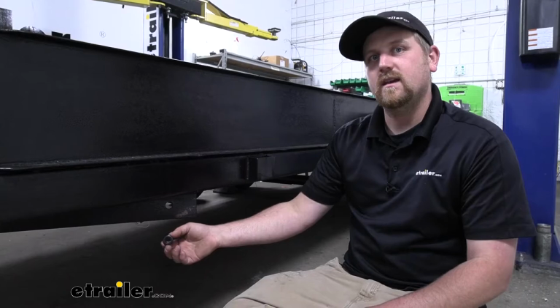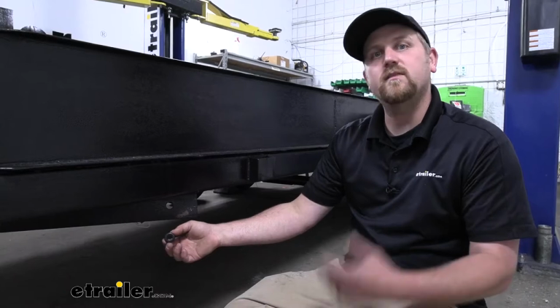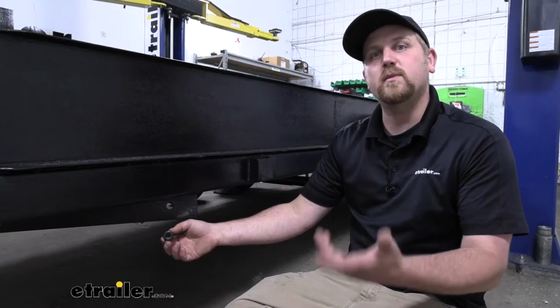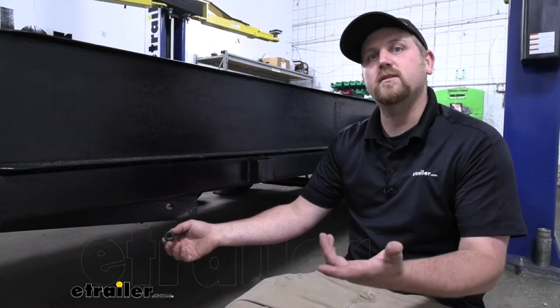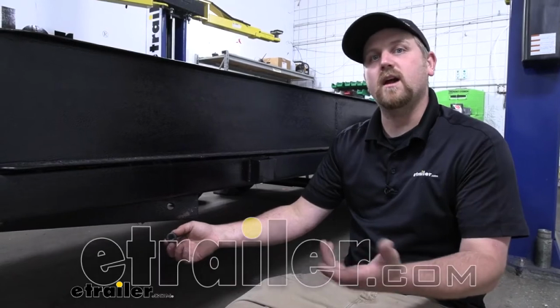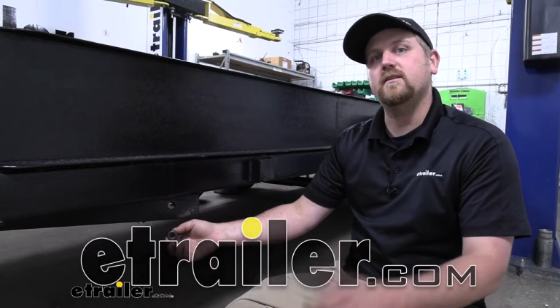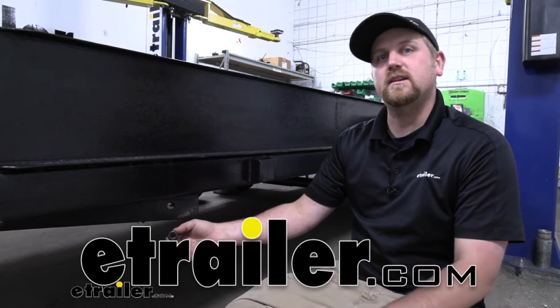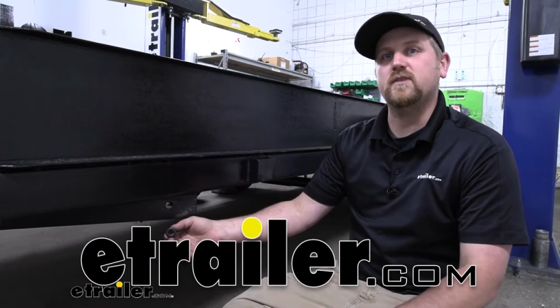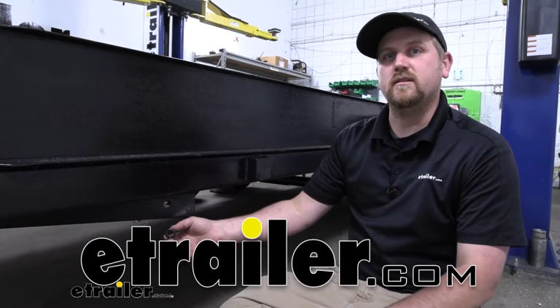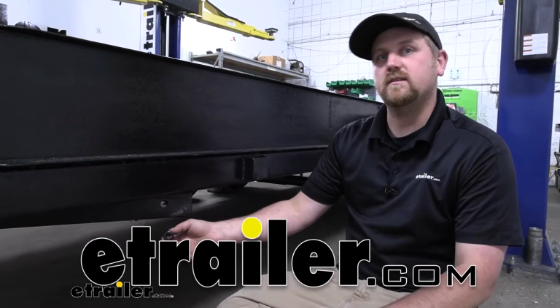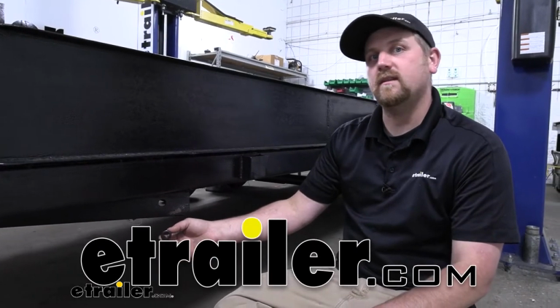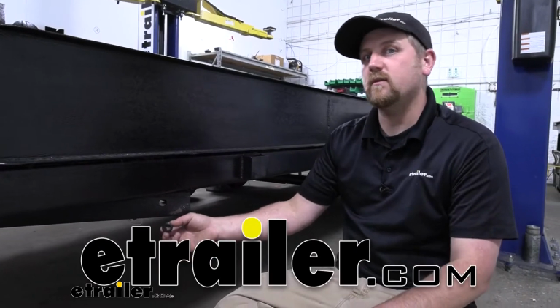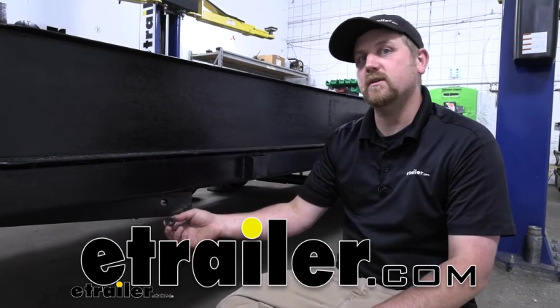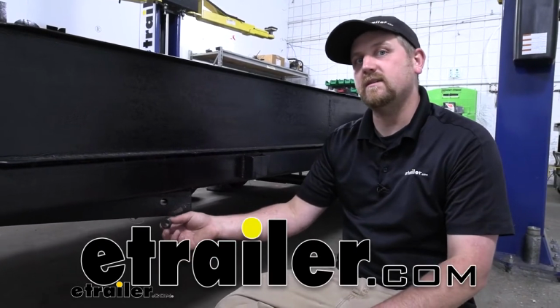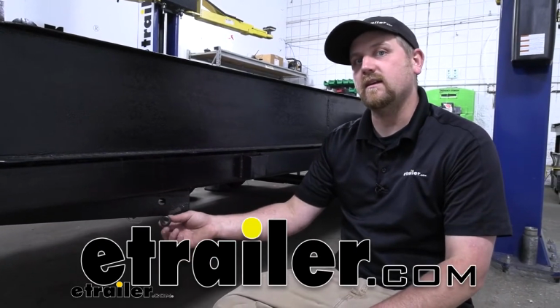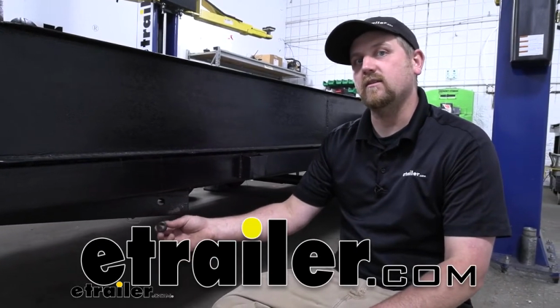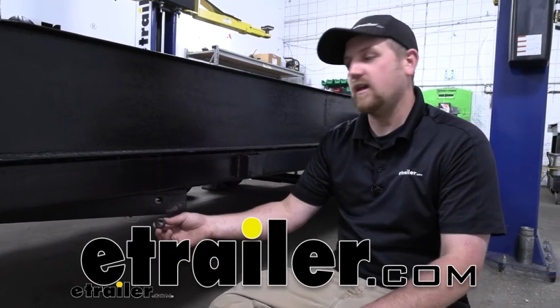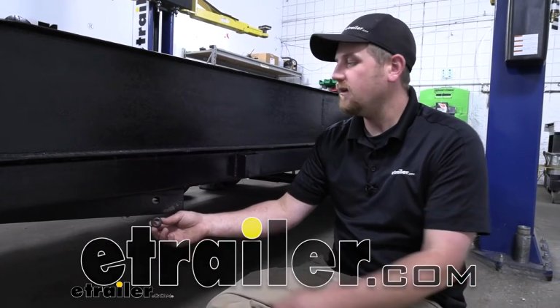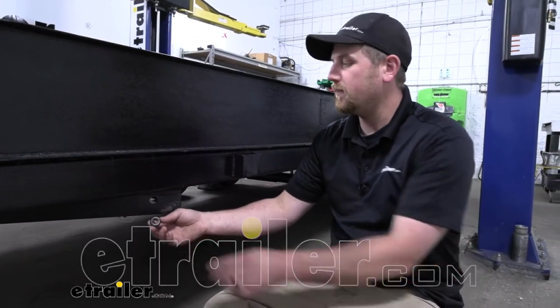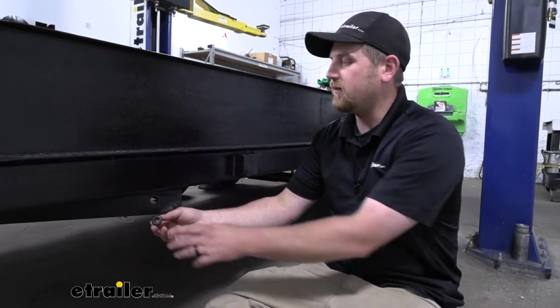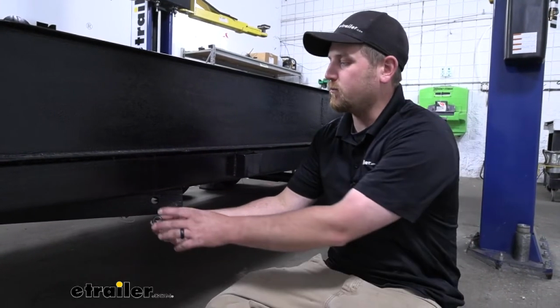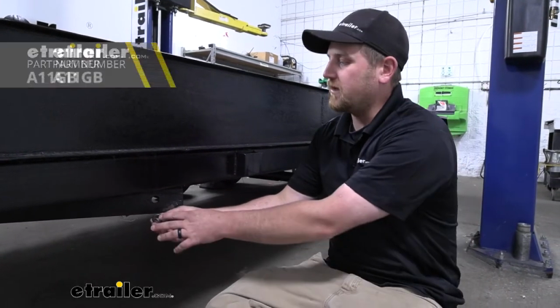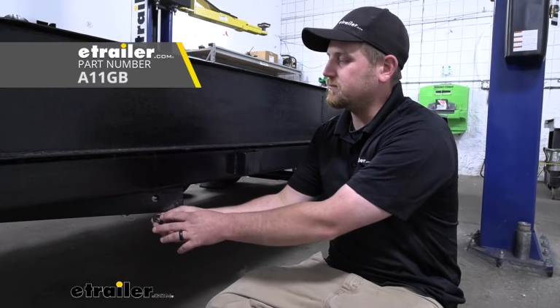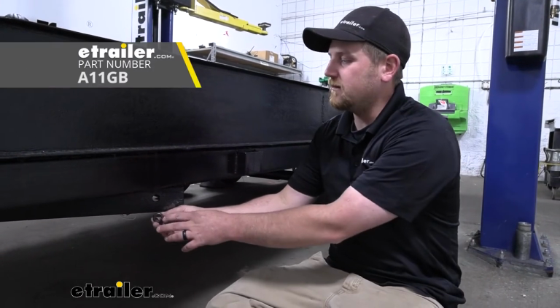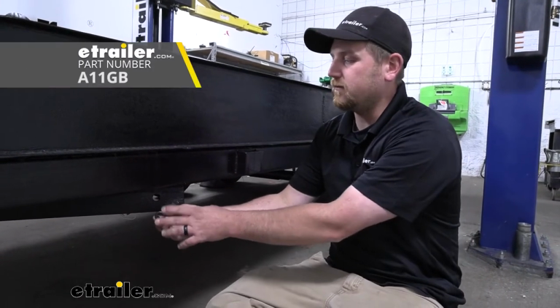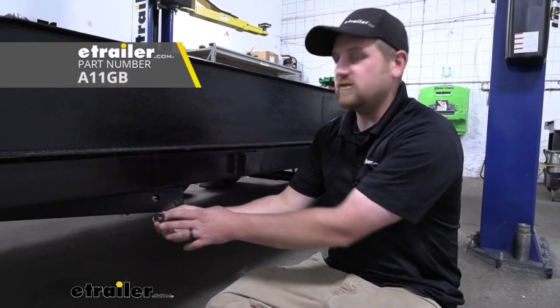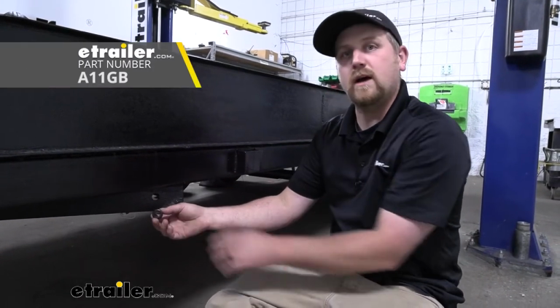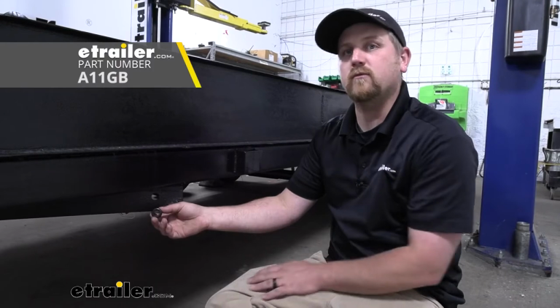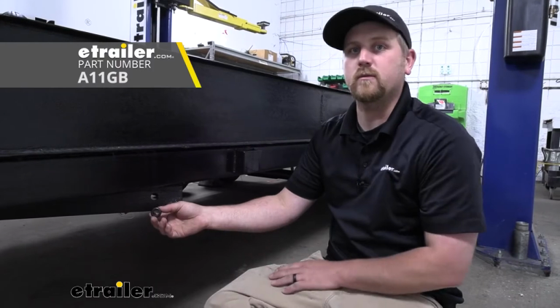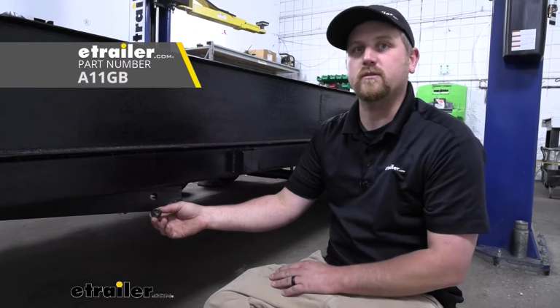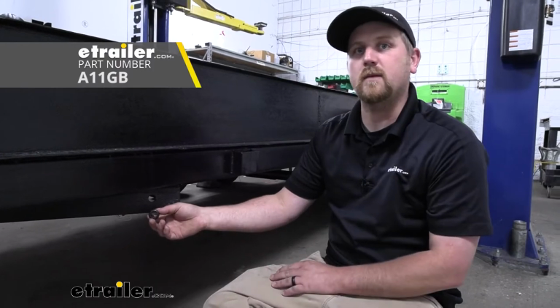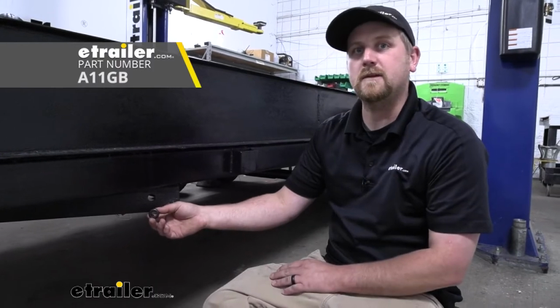Hey everybody, Ryan here at eTrailer. Today we're going to be taking a look at the replacement flush mount rubber grommet.